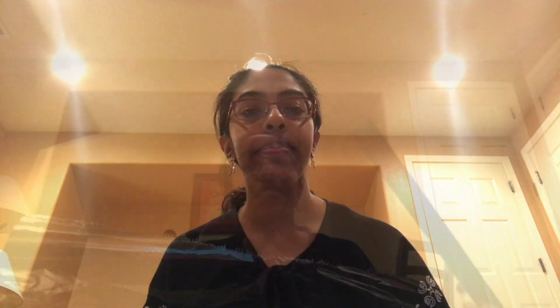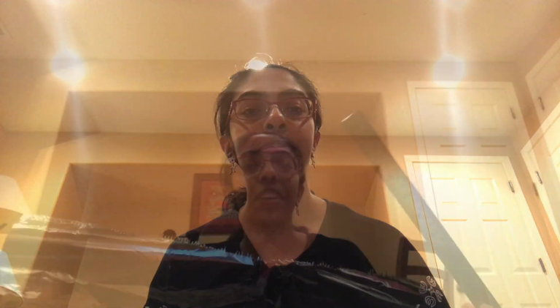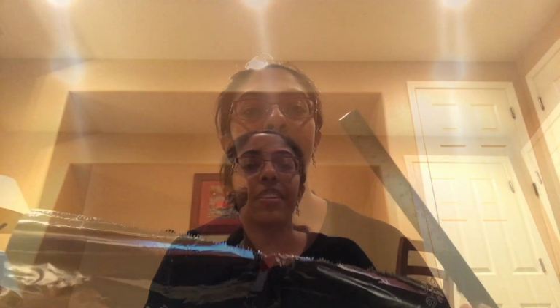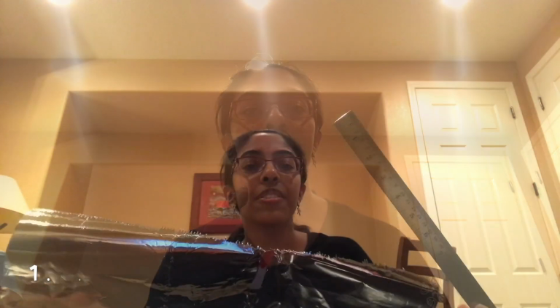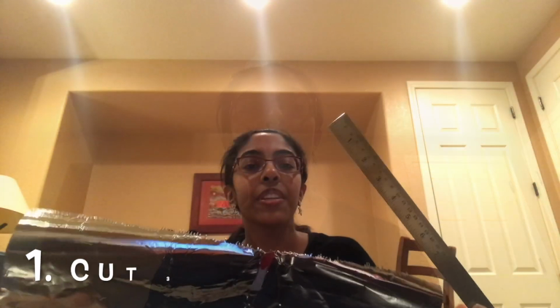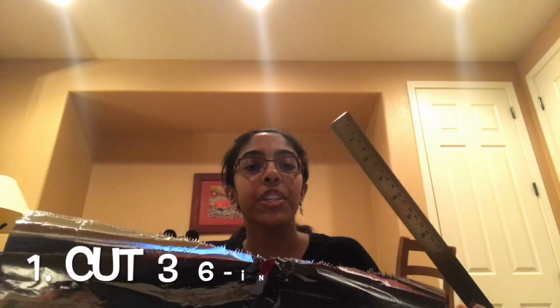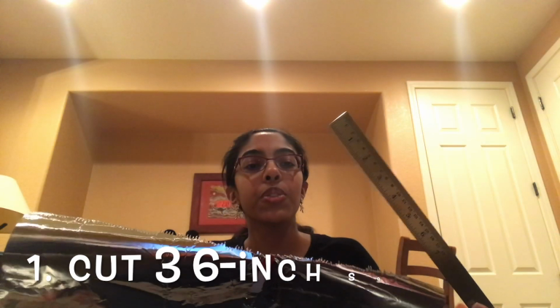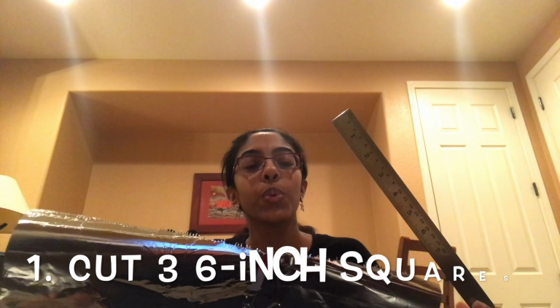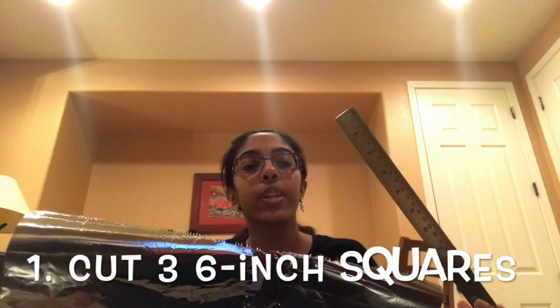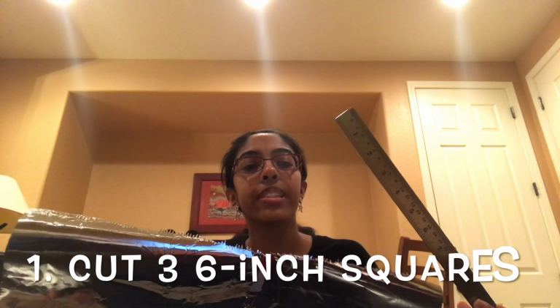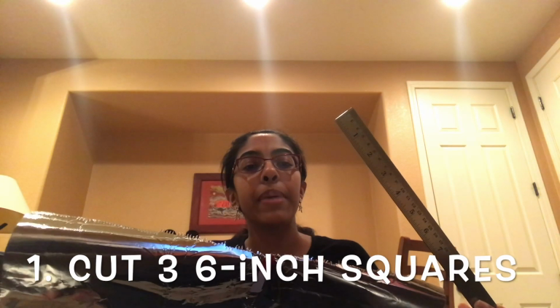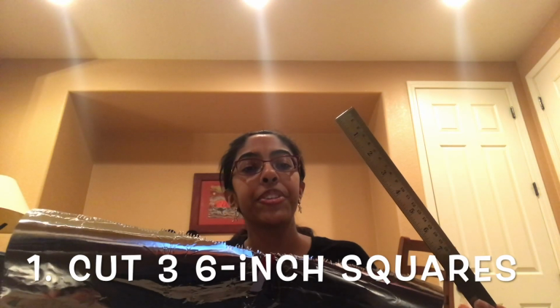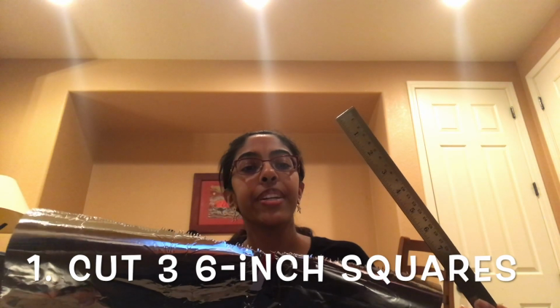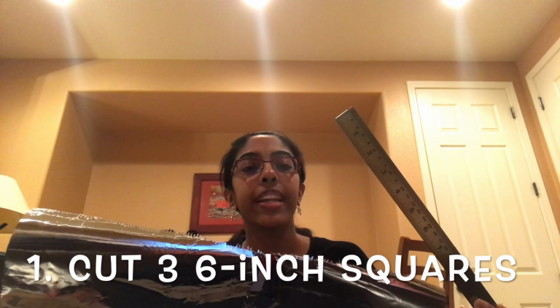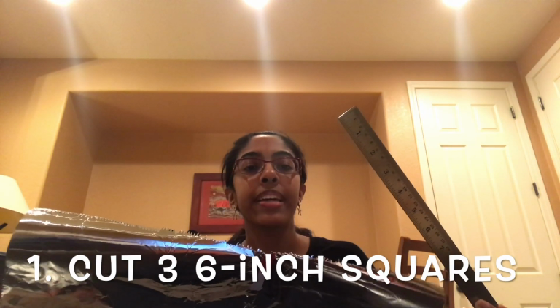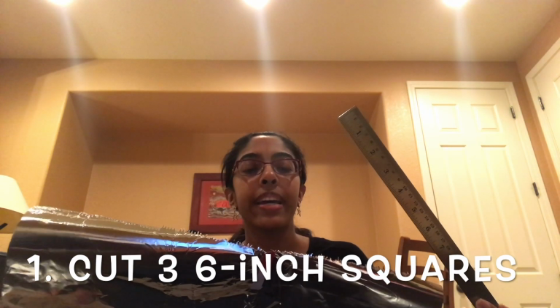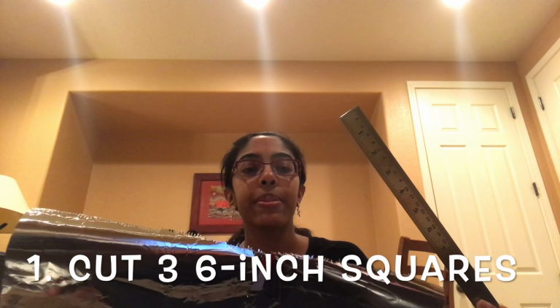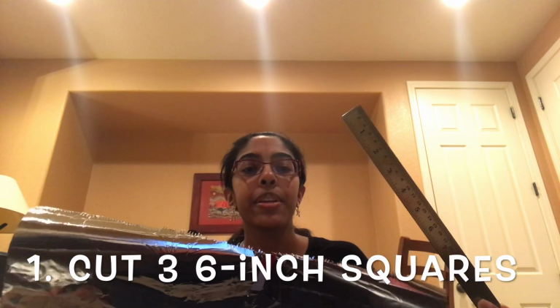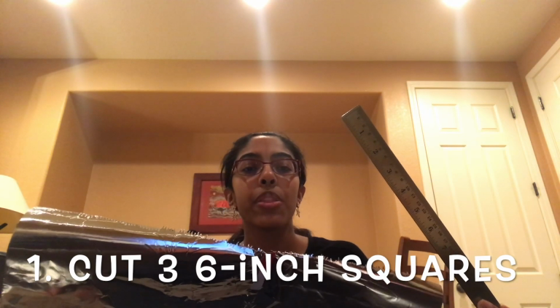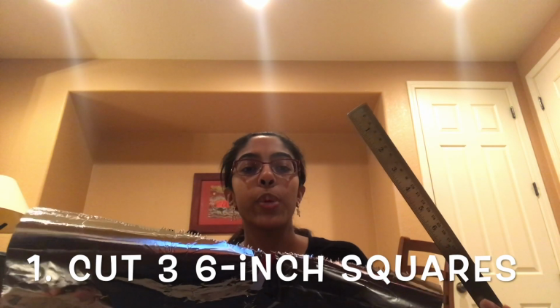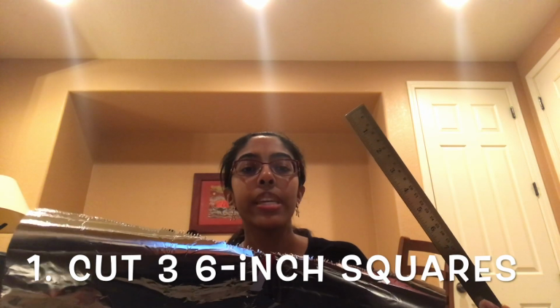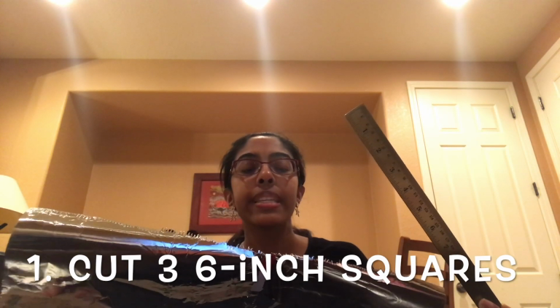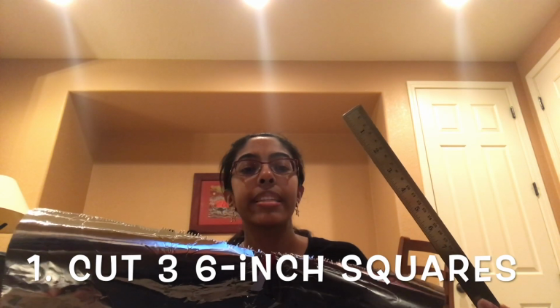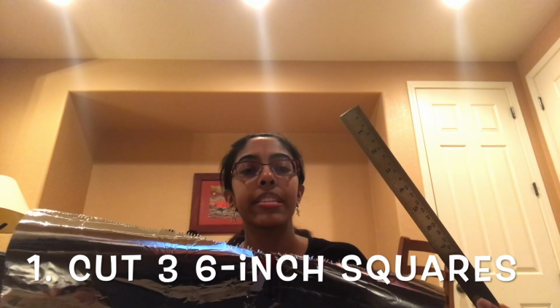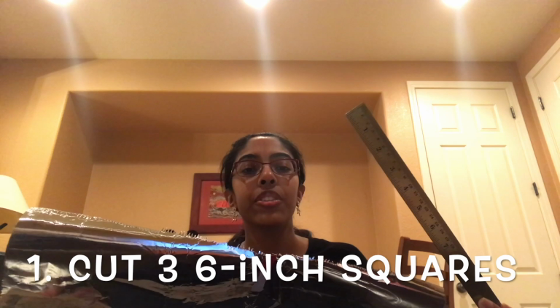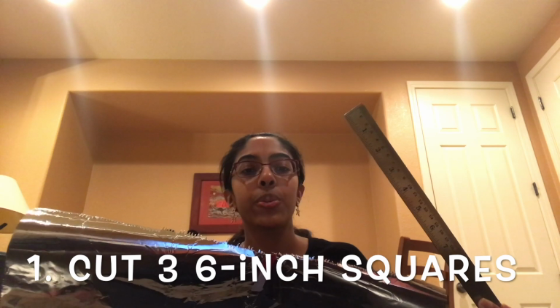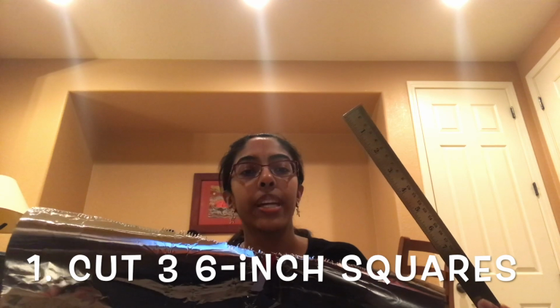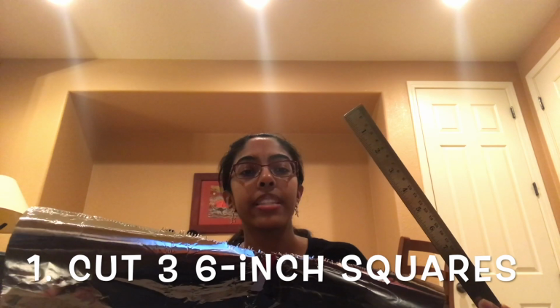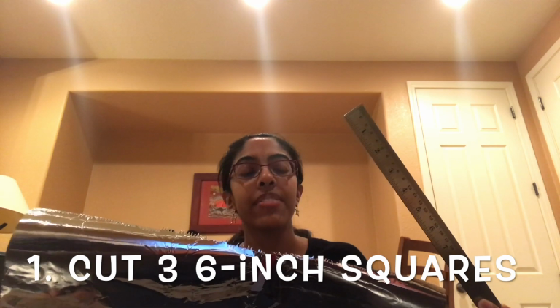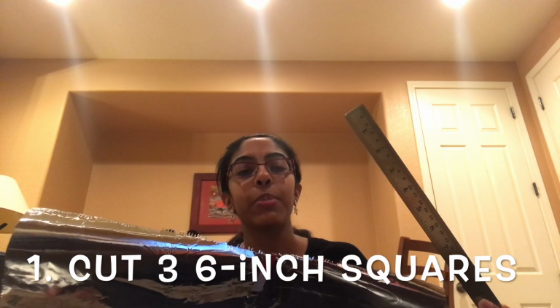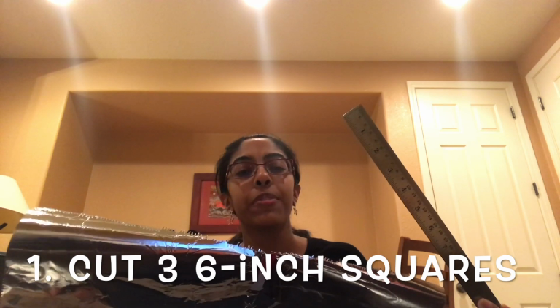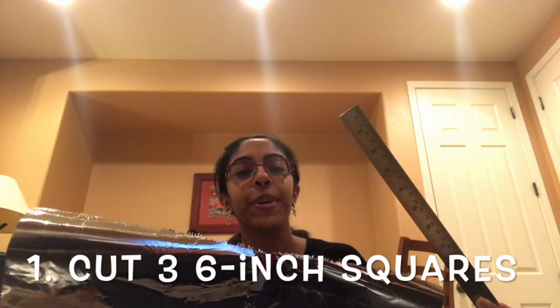First, use a ruler to measure and cut out three six-inch squares of aluminum foil.